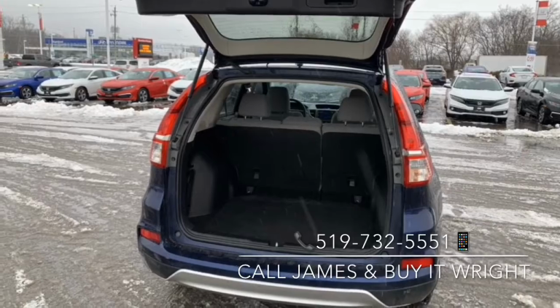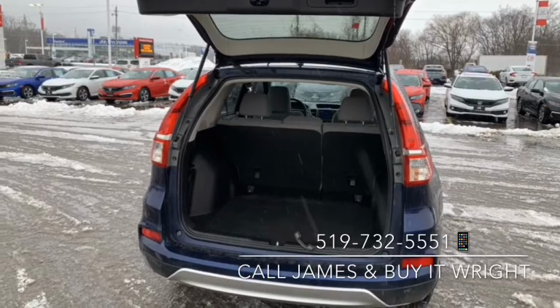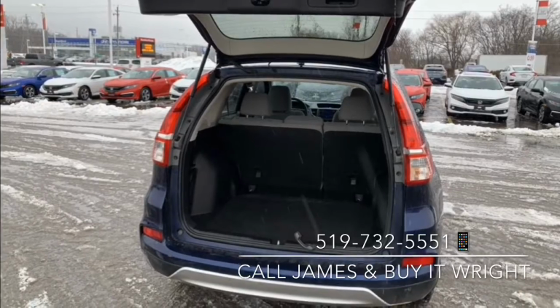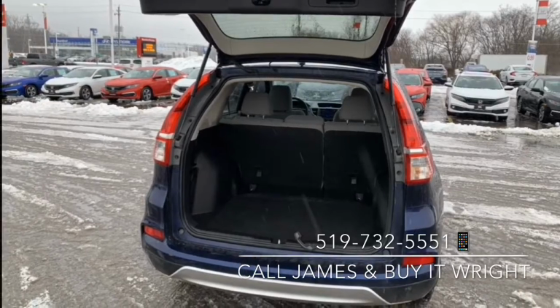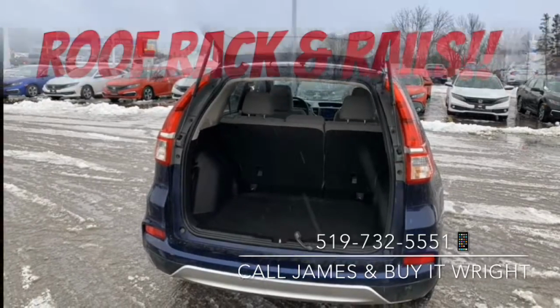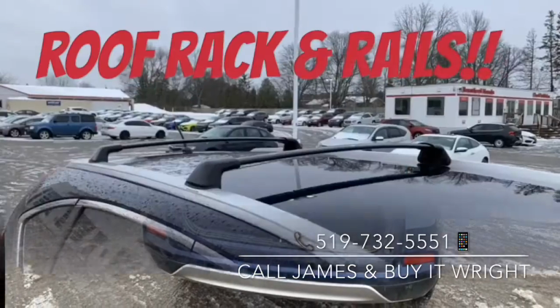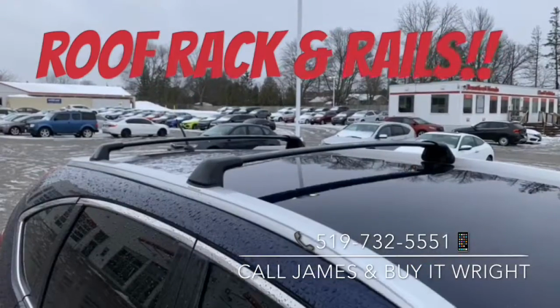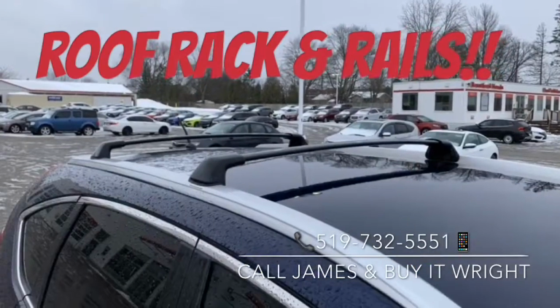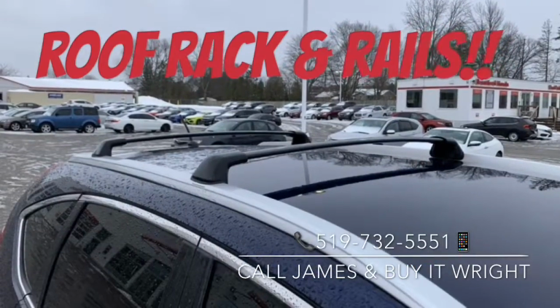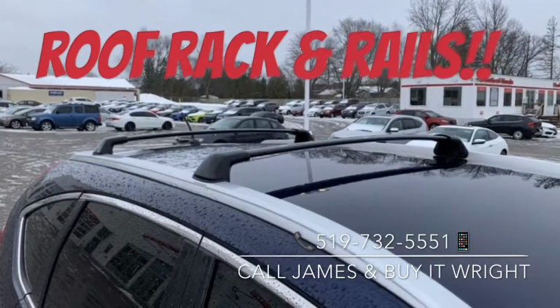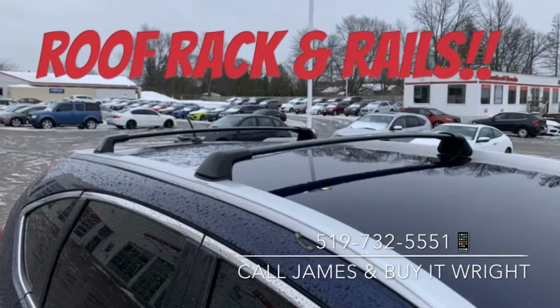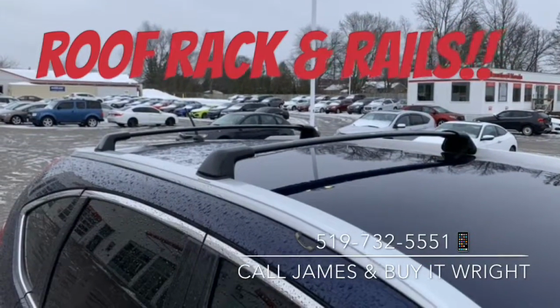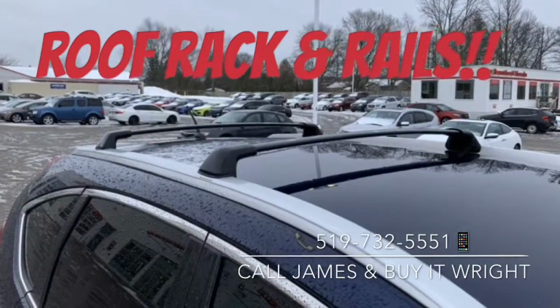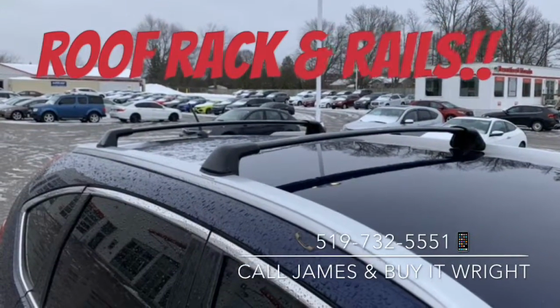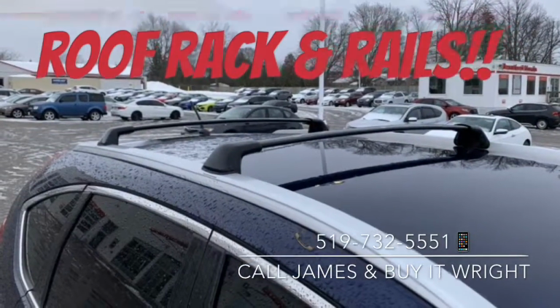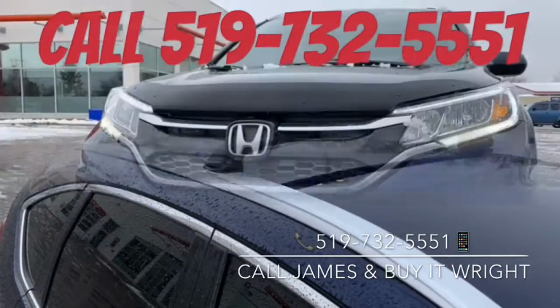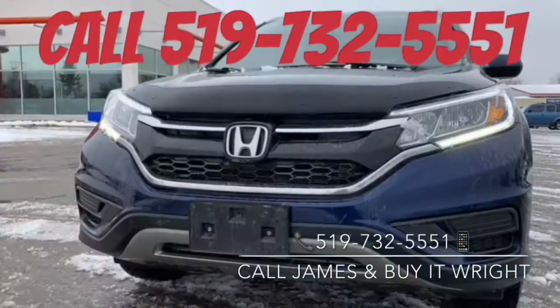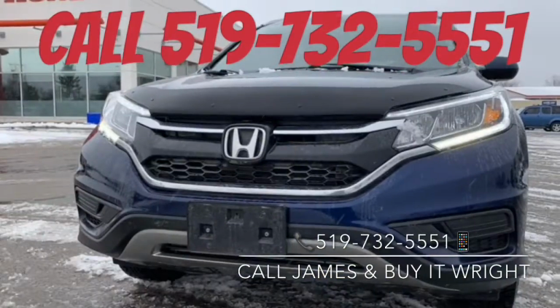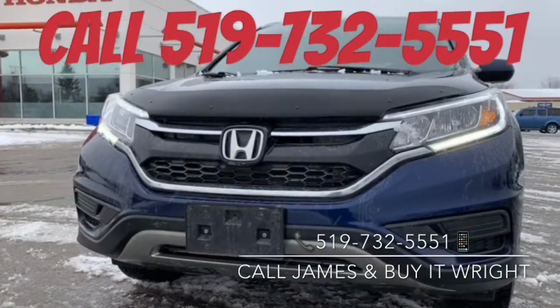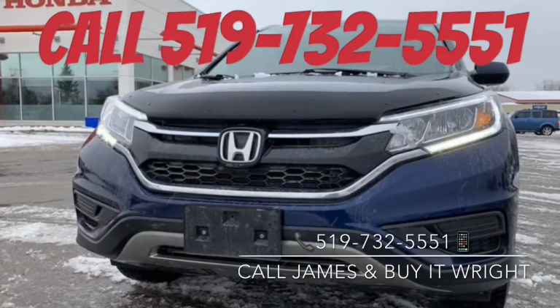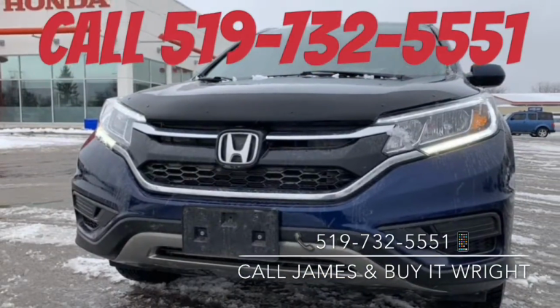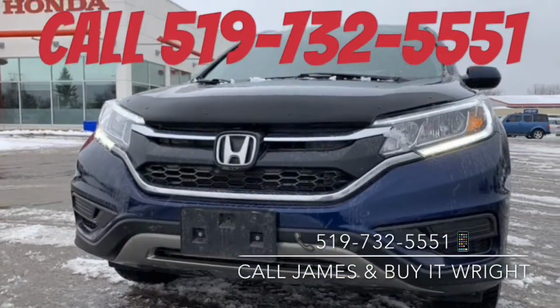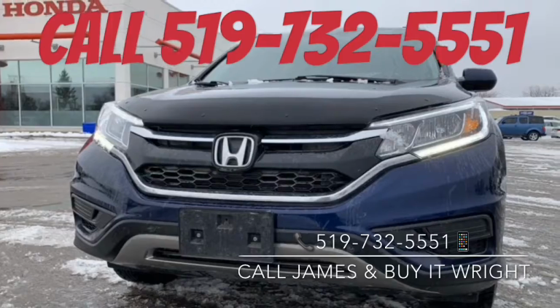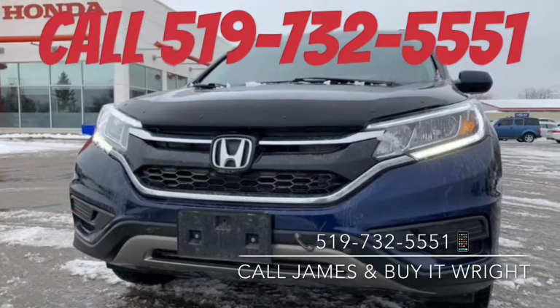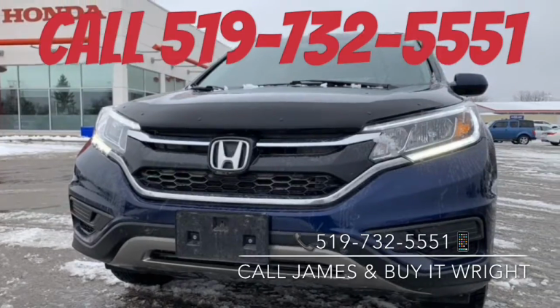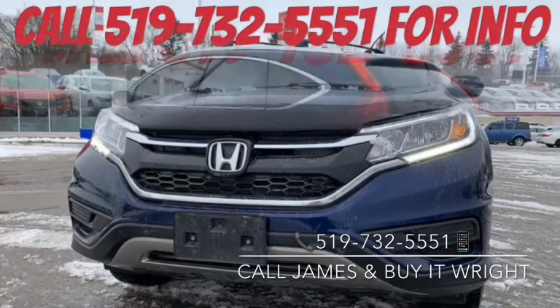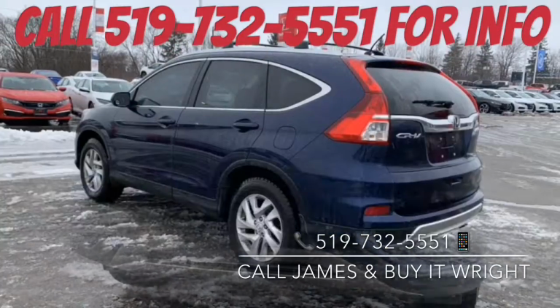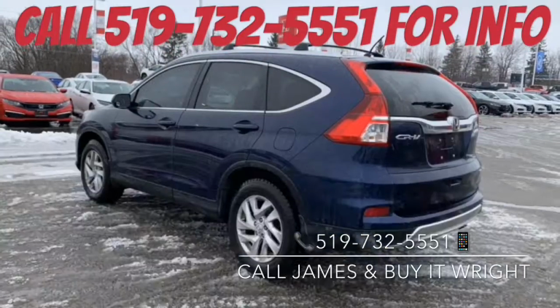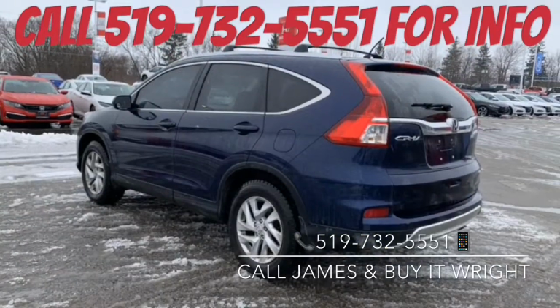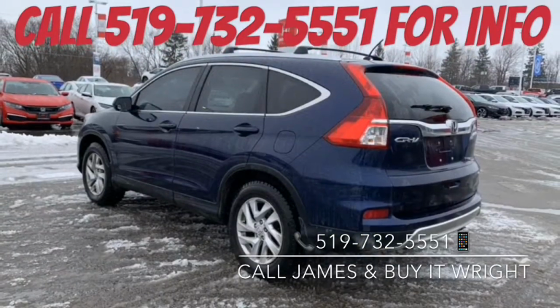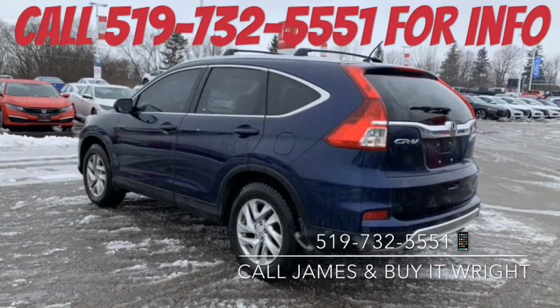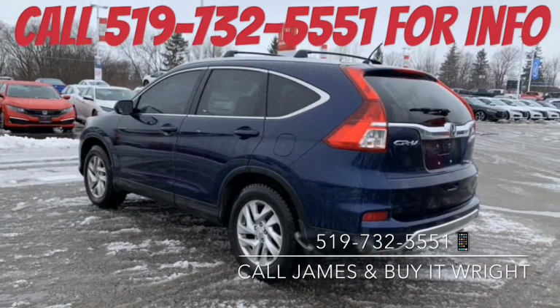For inquiries or to arrange your test drive, give me a call today at 519-732-5551 and buy it right.